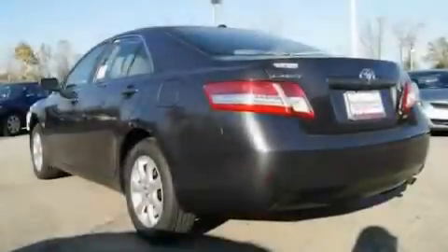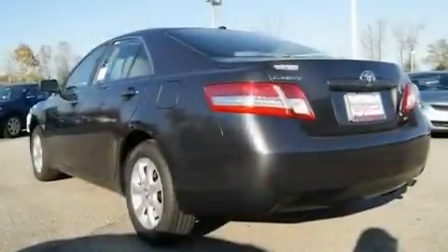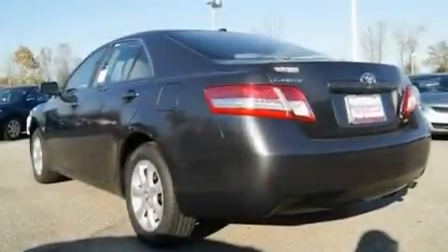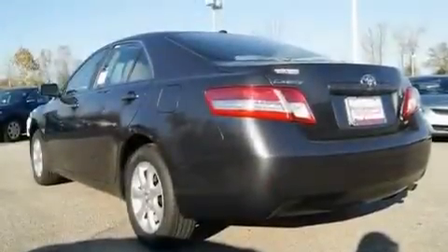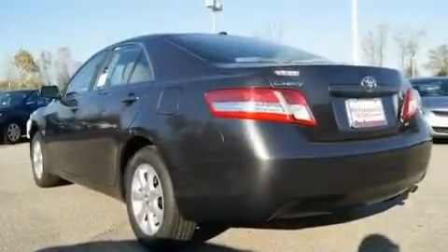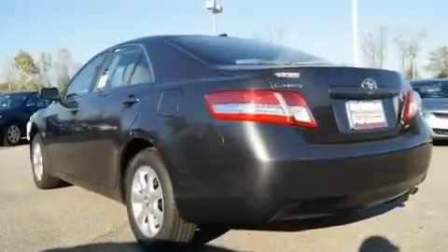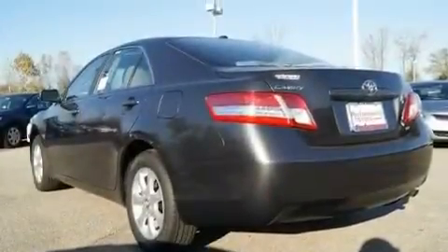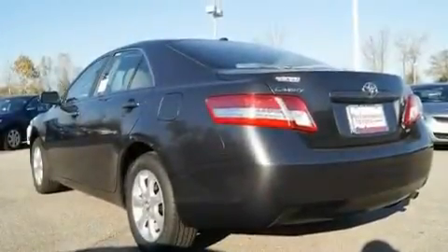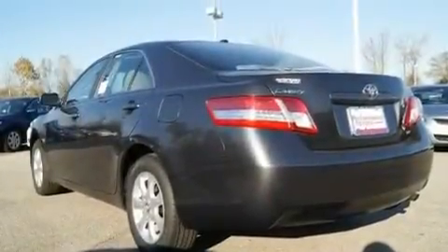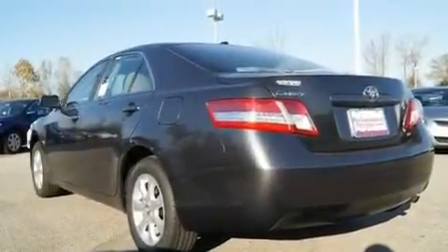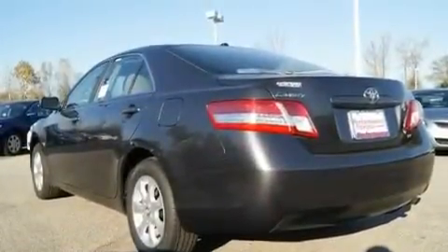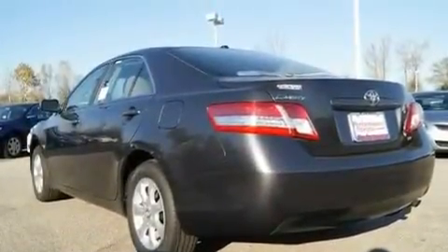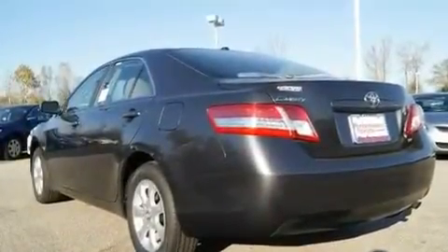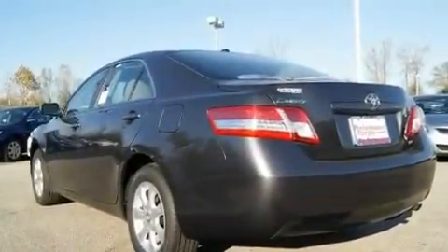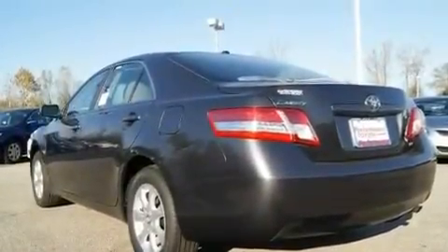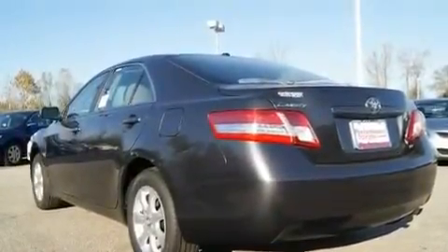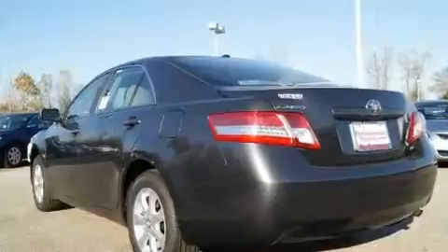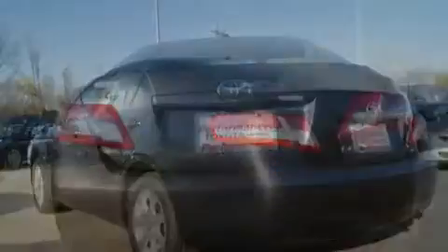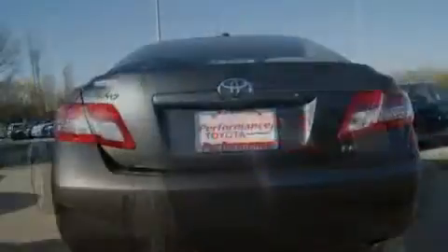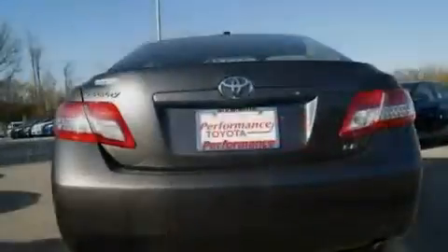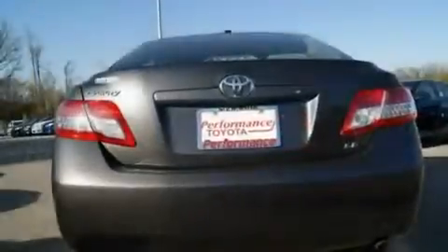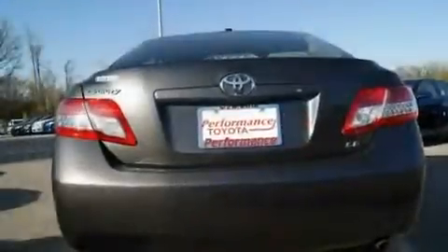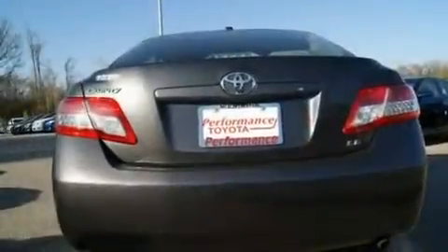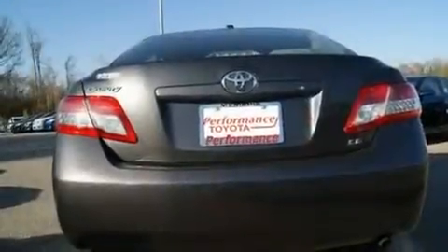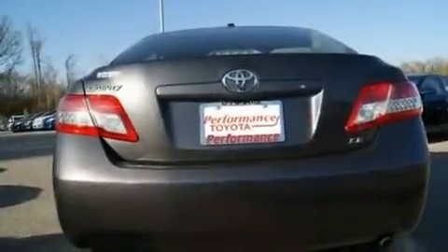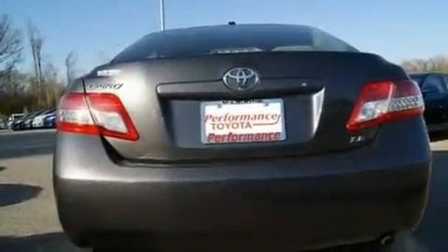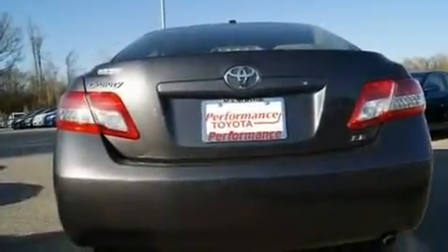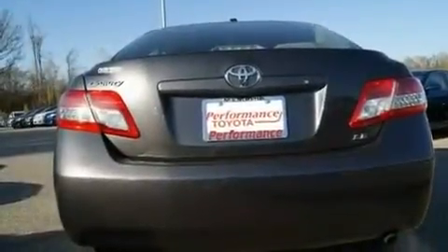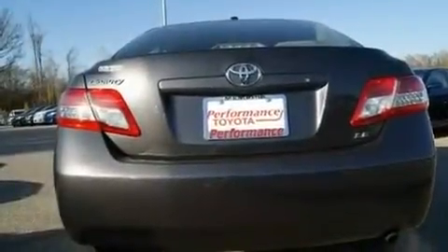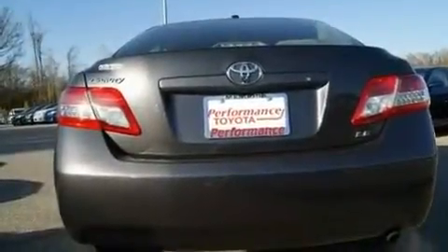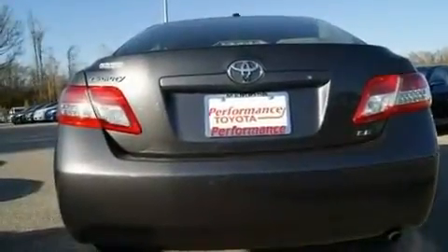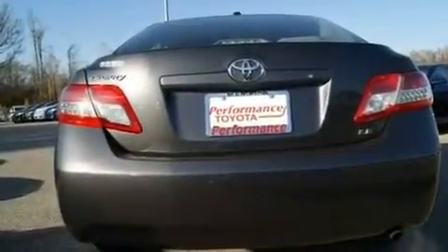With an EPA estimated rating of 31 miles per gallon on the highway, this vehicle is clearly a fuel-efficient choice.